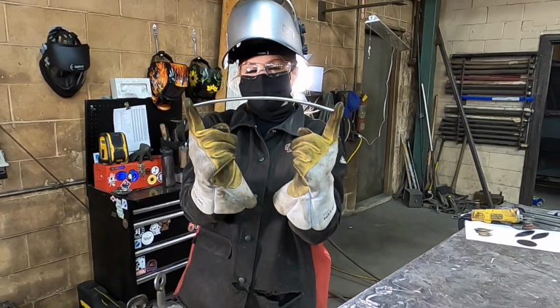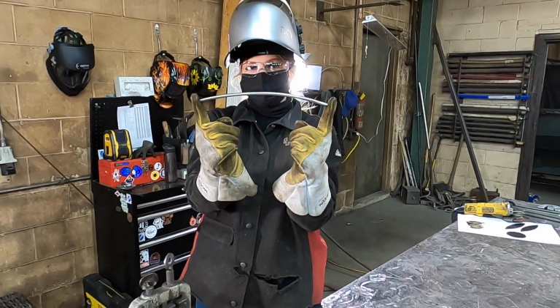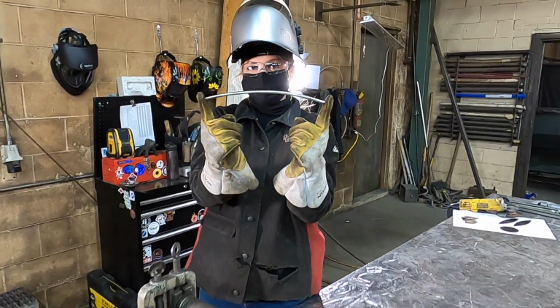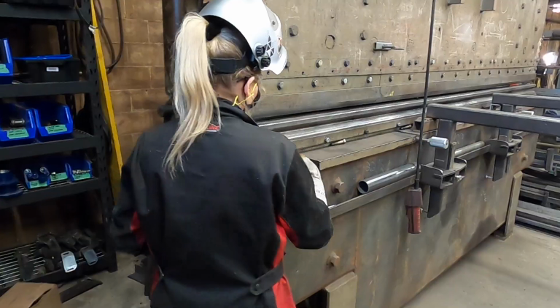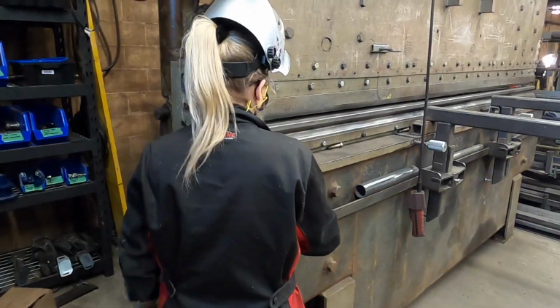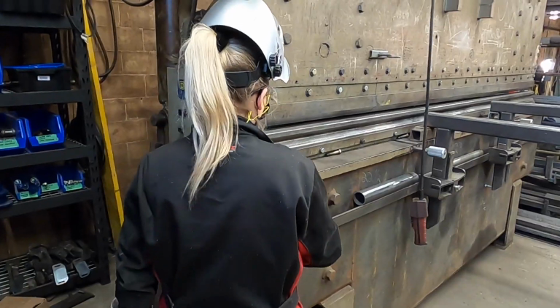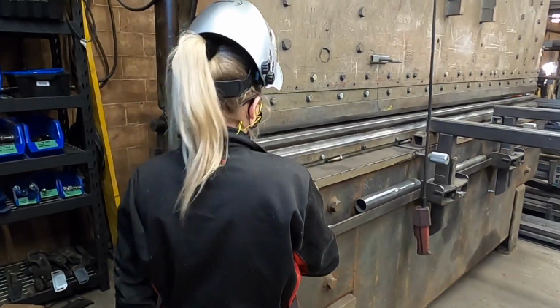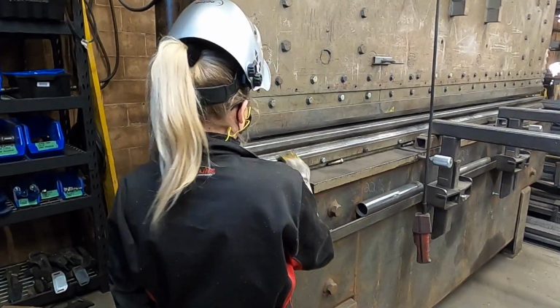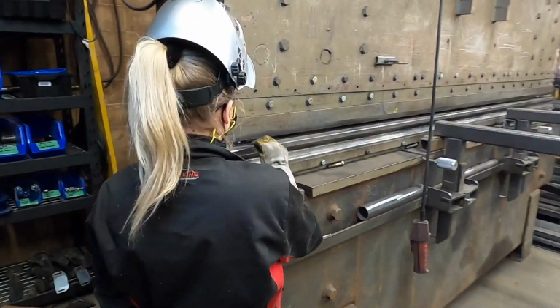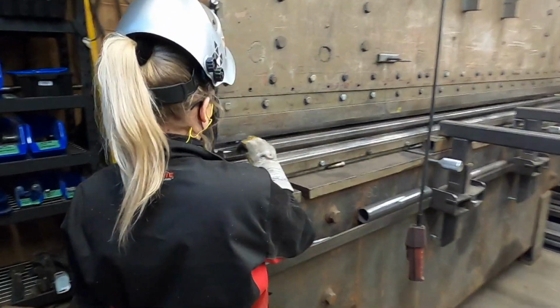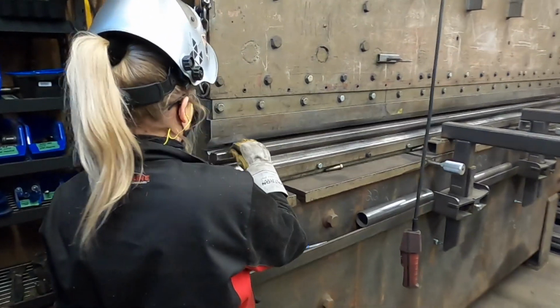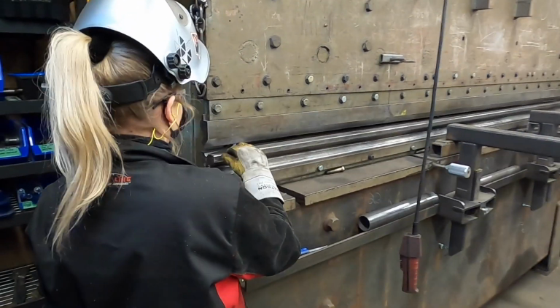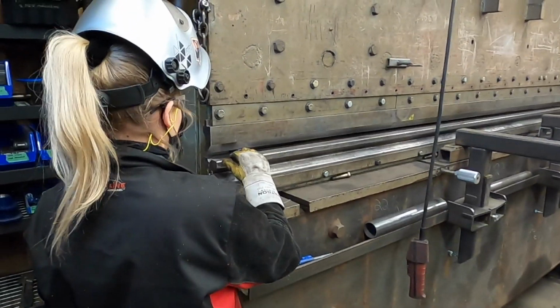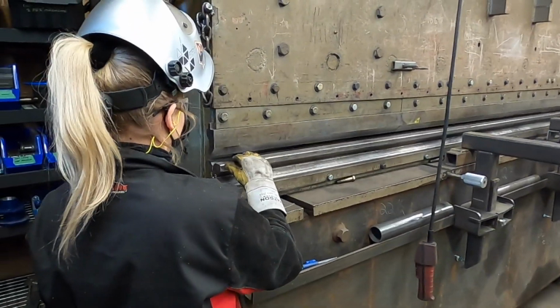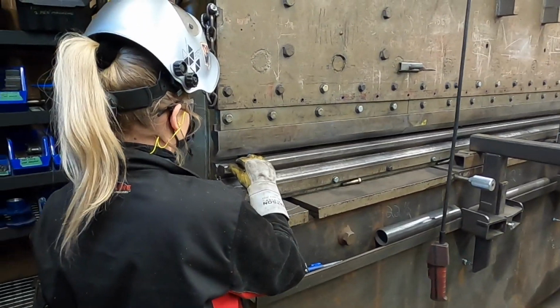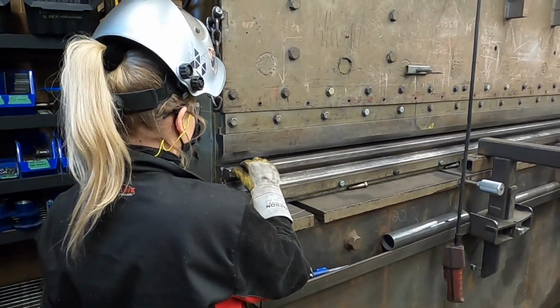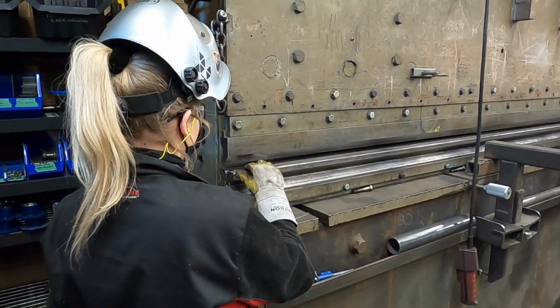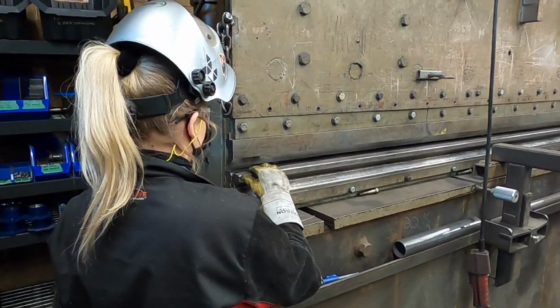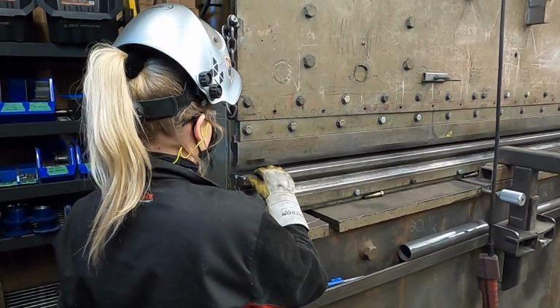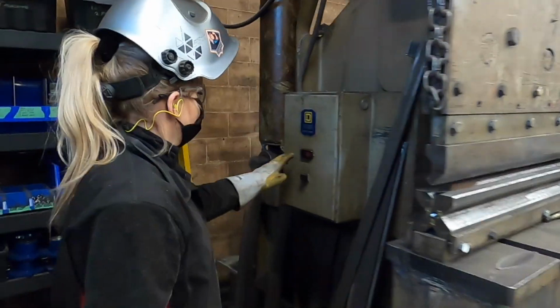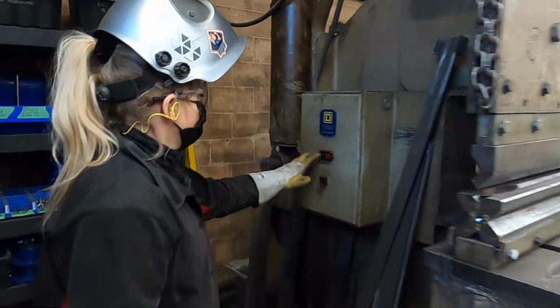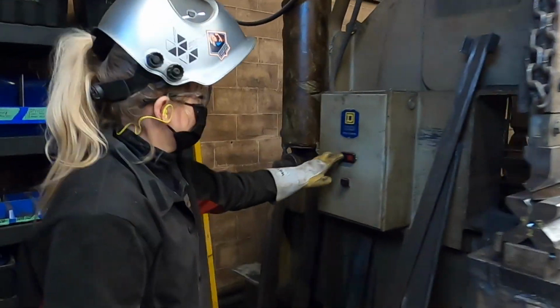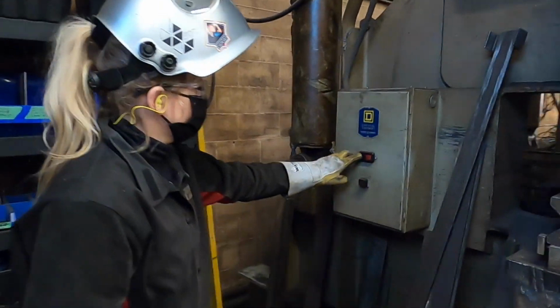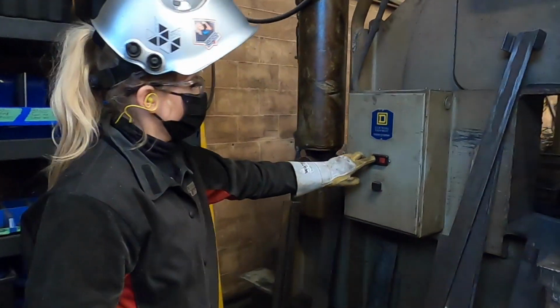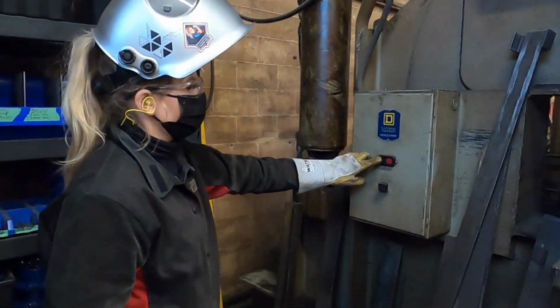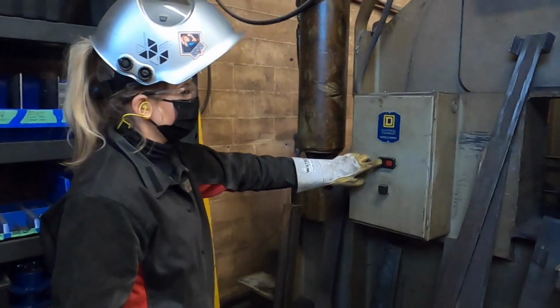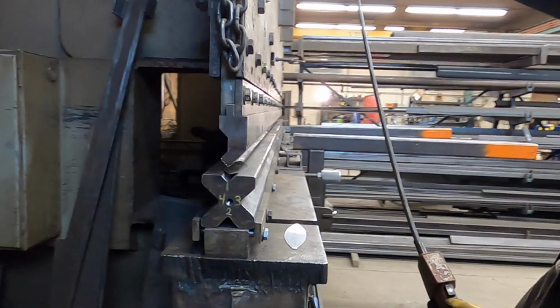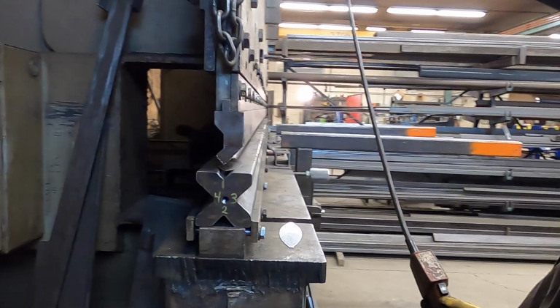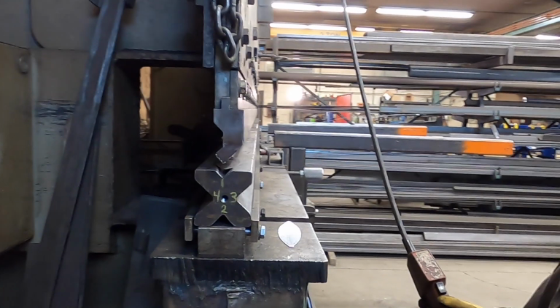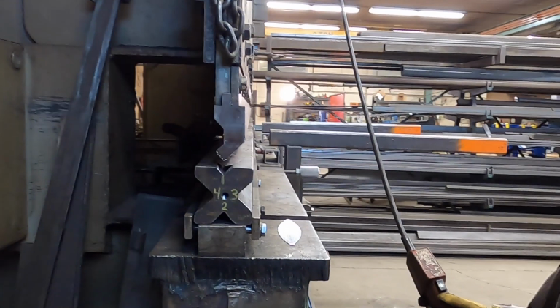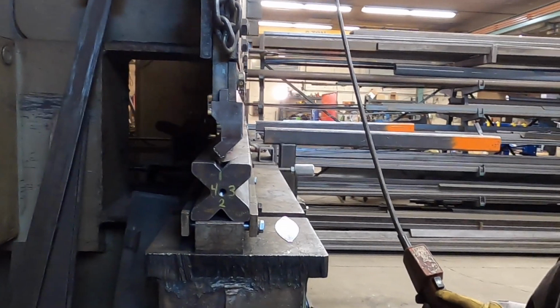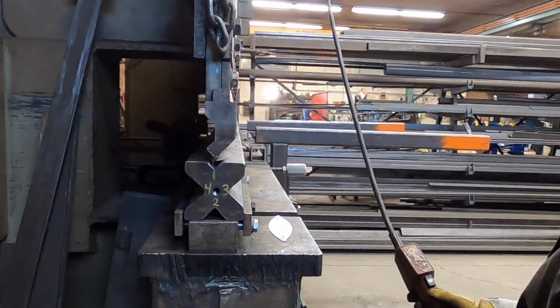I'm using a hydraulic press to form the leaves of the tulip. If you don't have a press, you can always use a vise and a hammer.